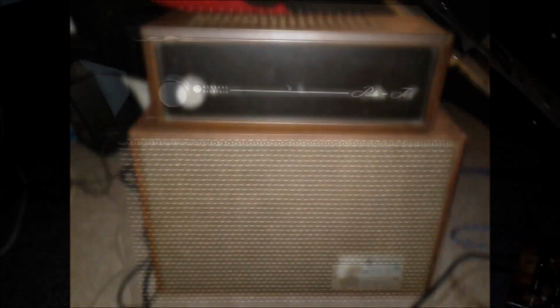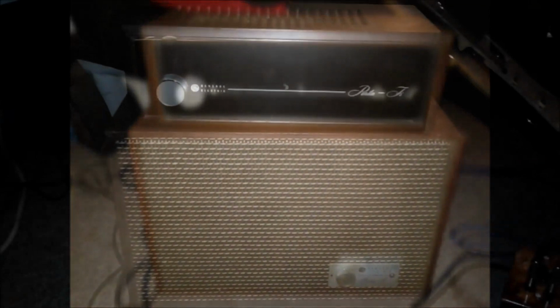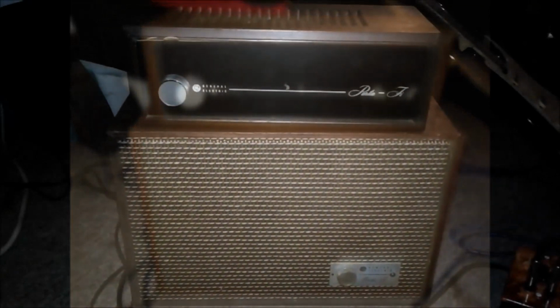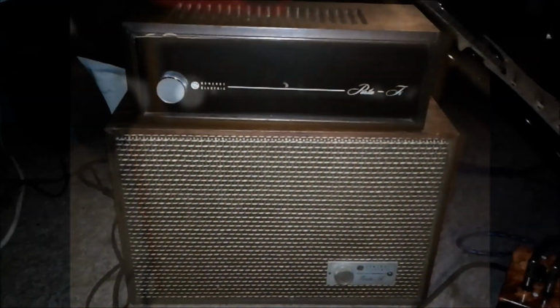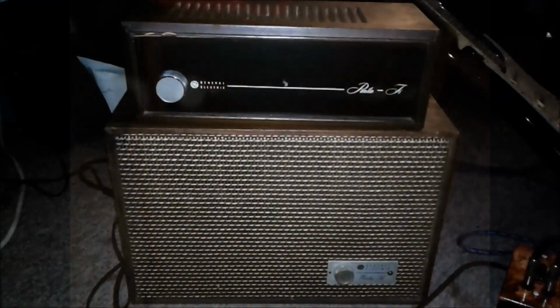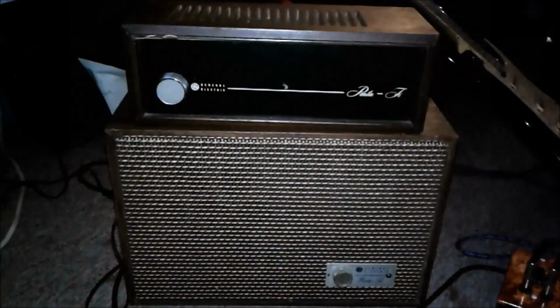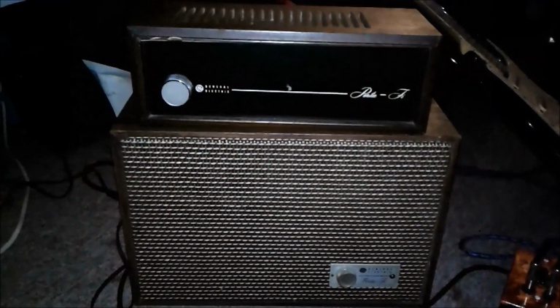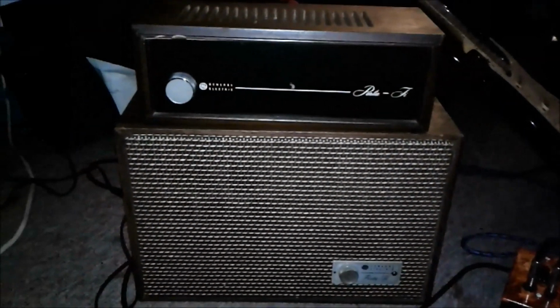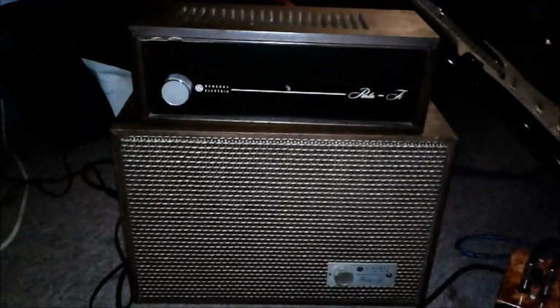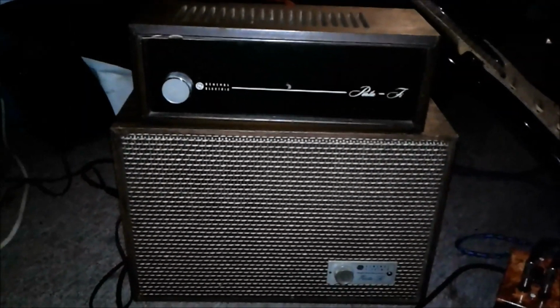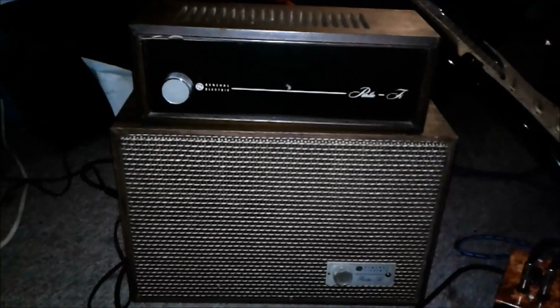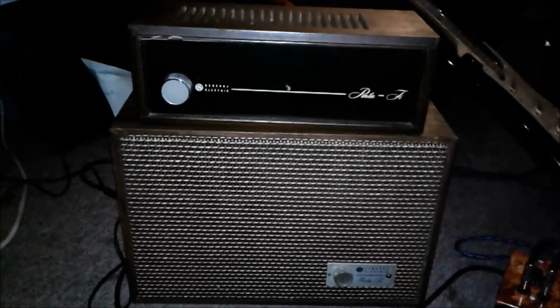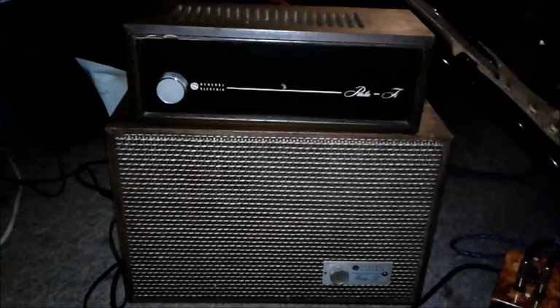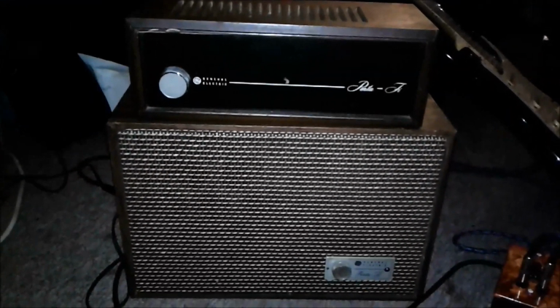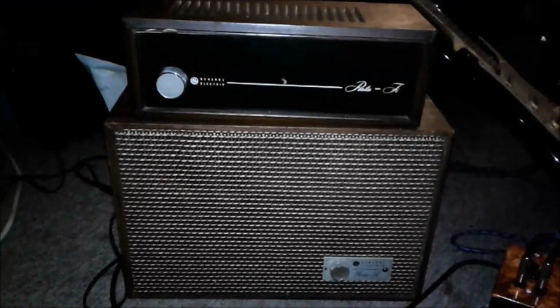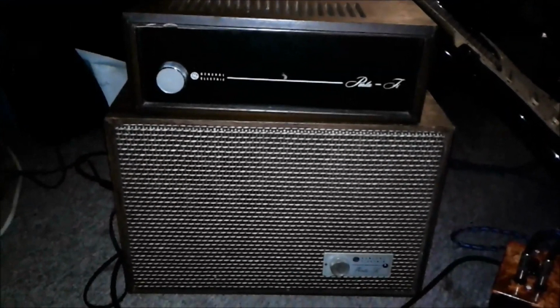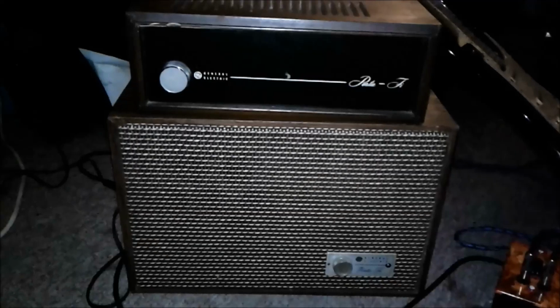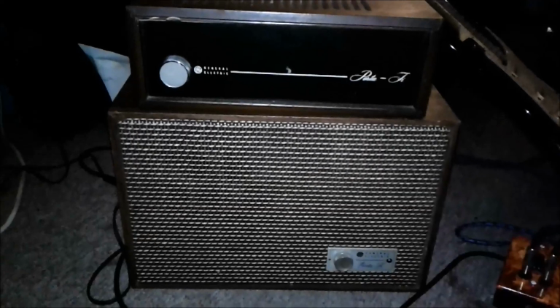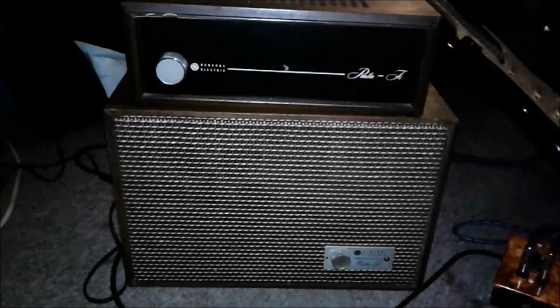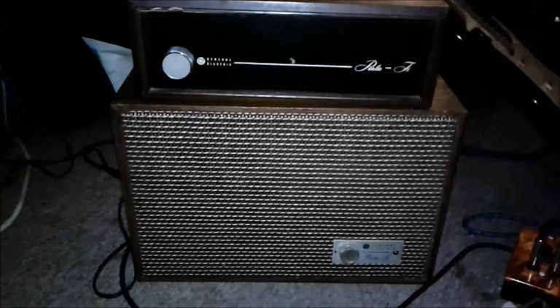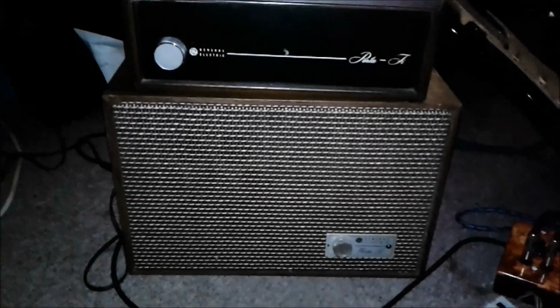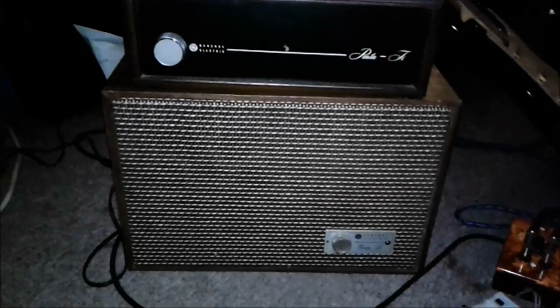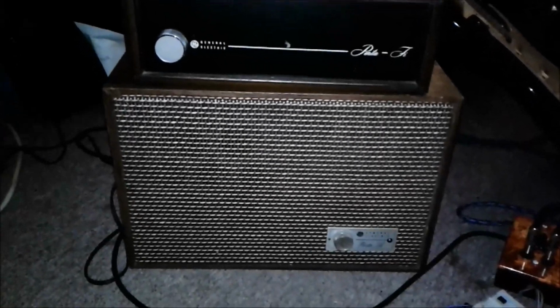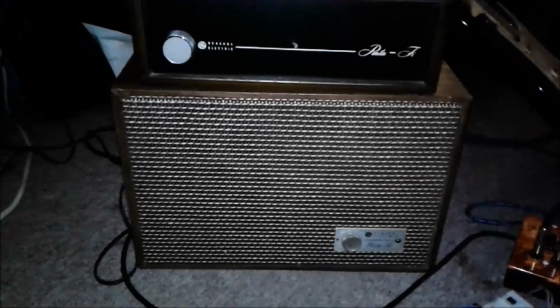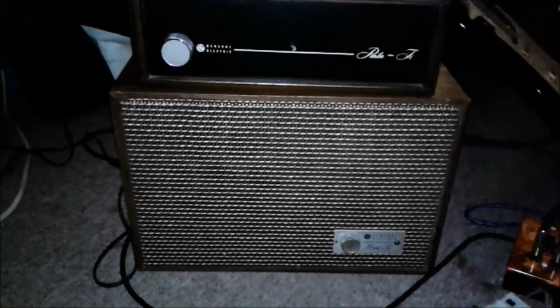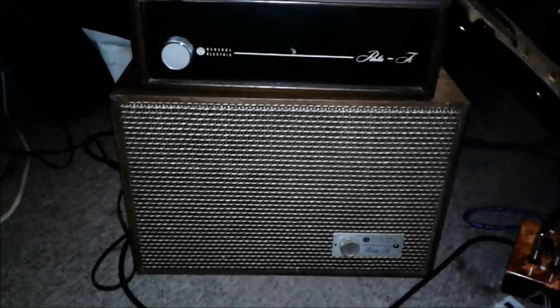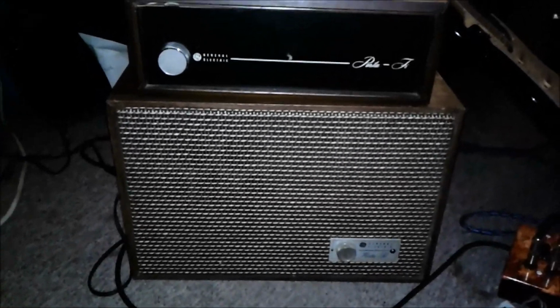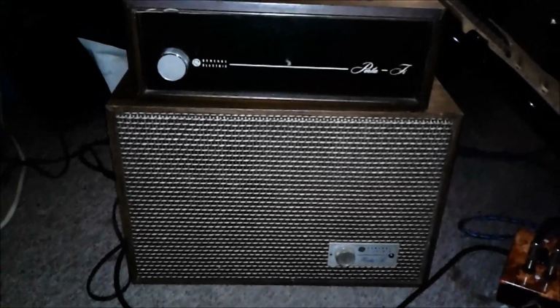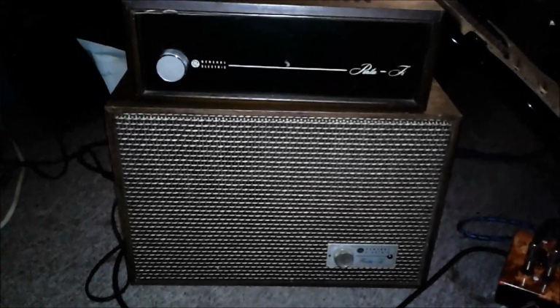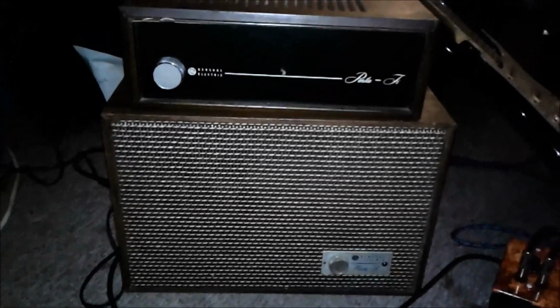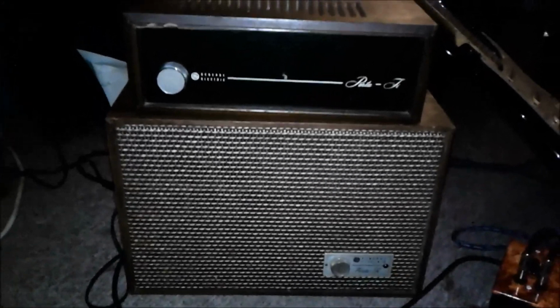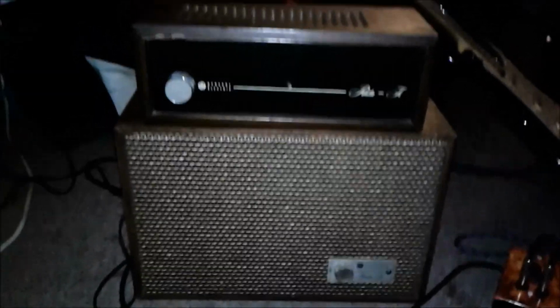This is the kind of gear your grandpappy would have used to serenade the dames in the bedroom, or listen to the ball game on the stoop during the barbecue.